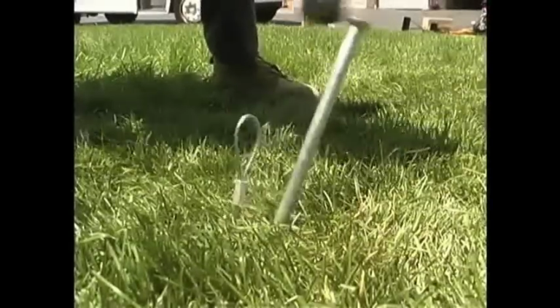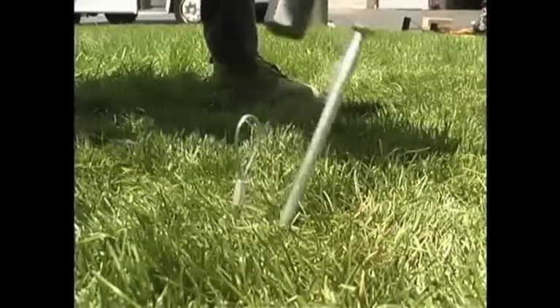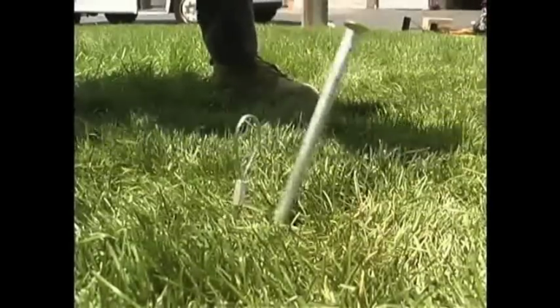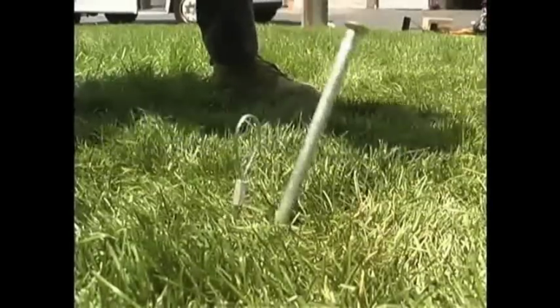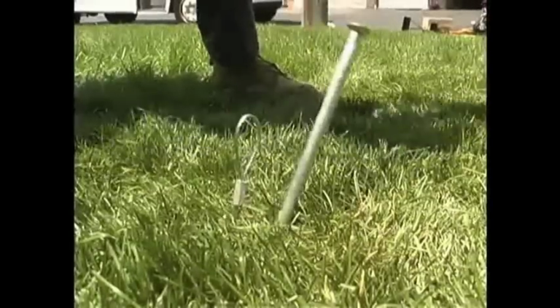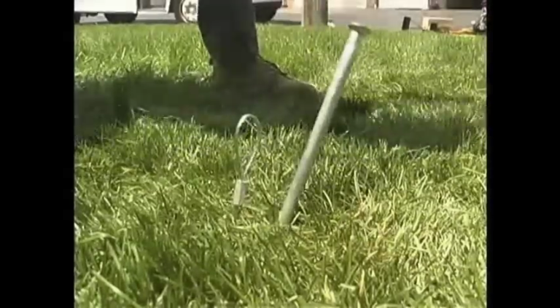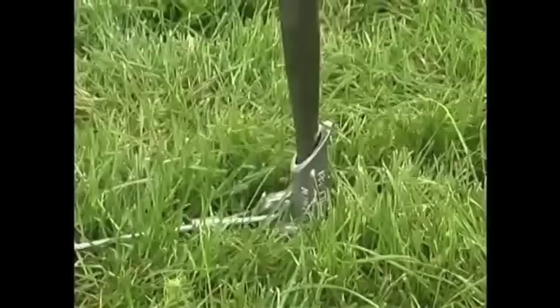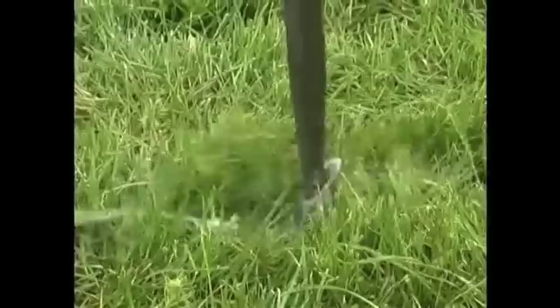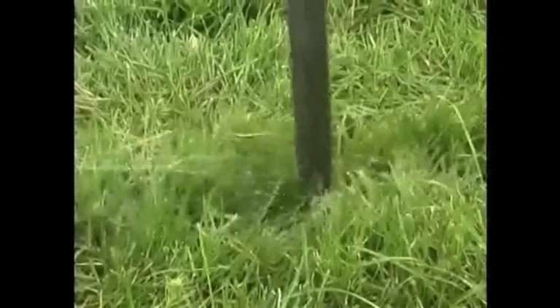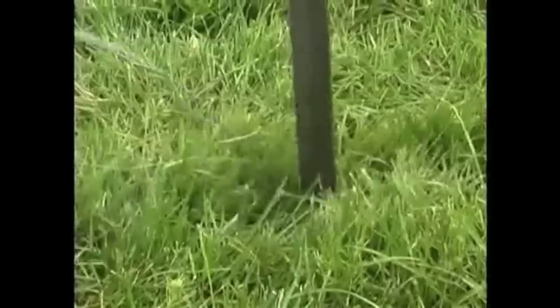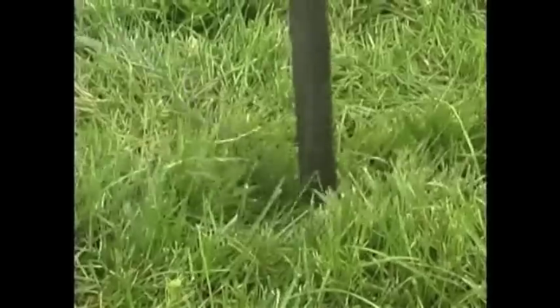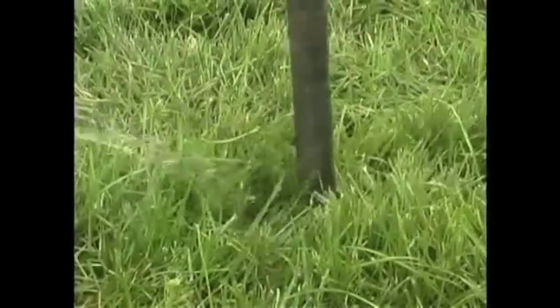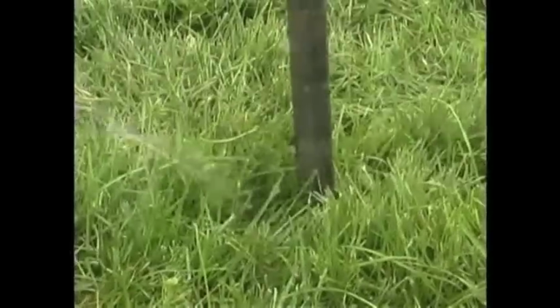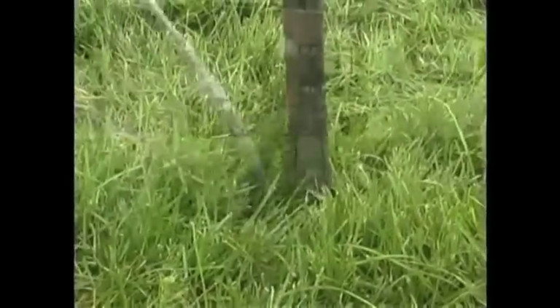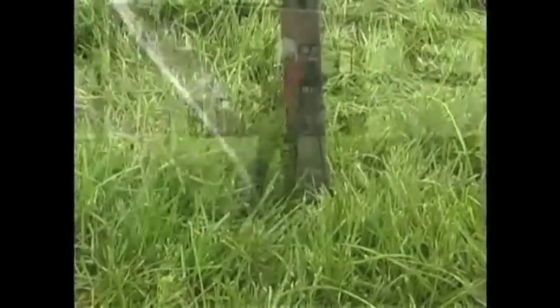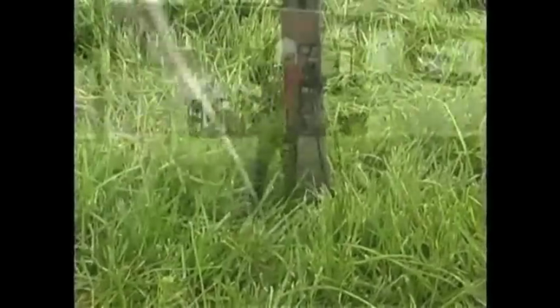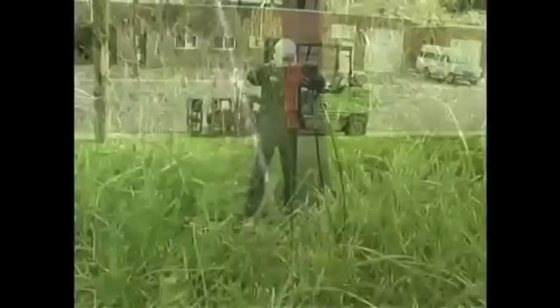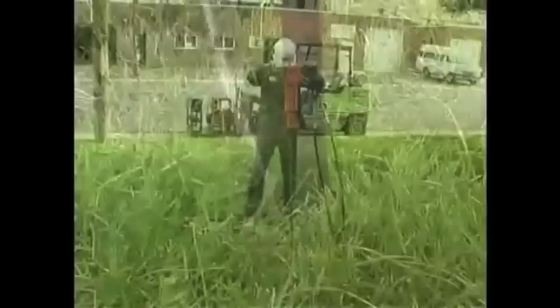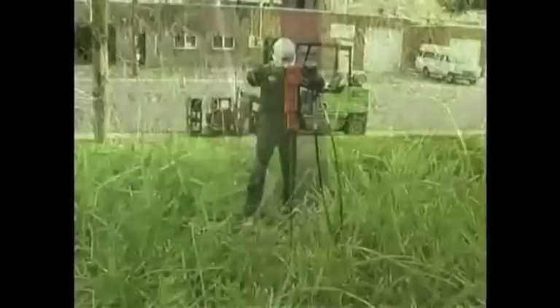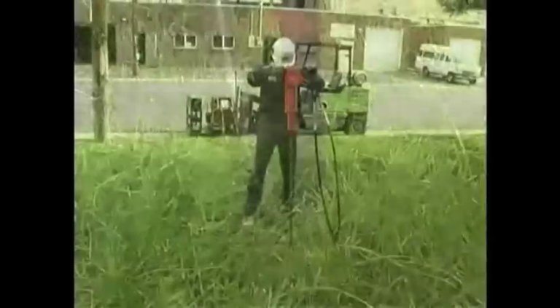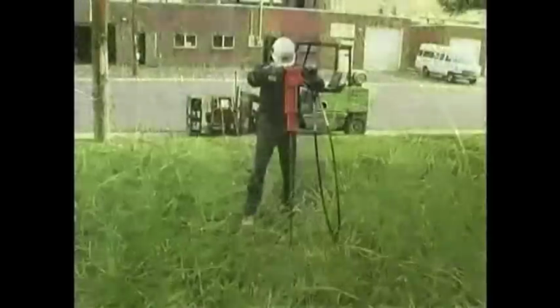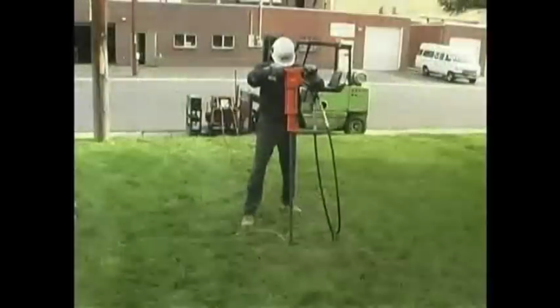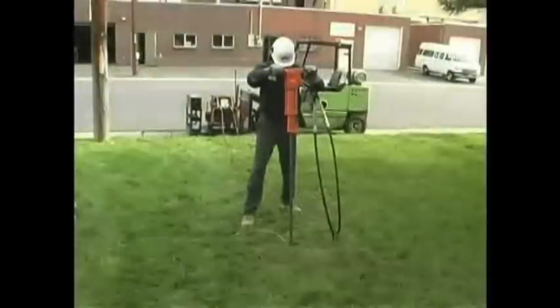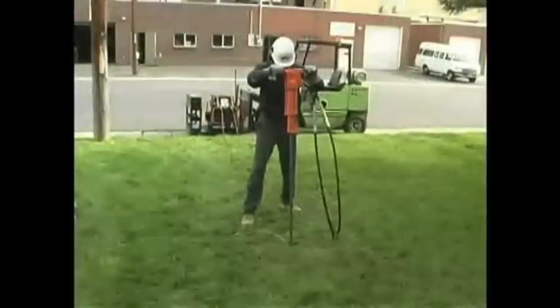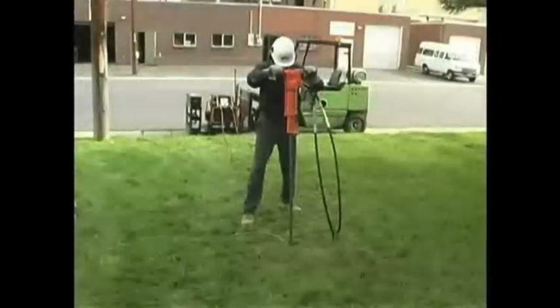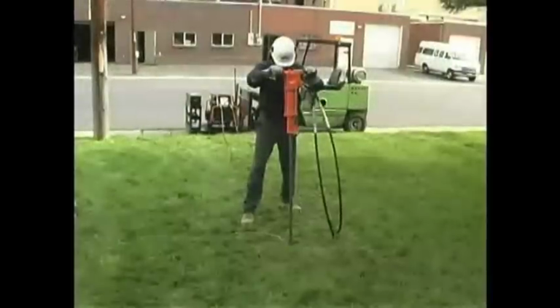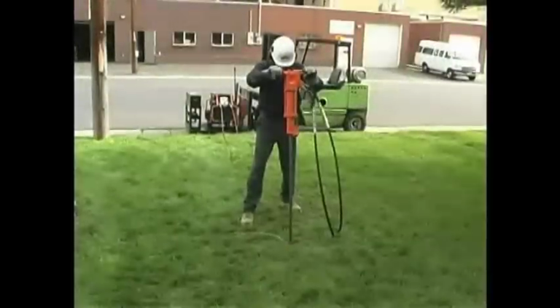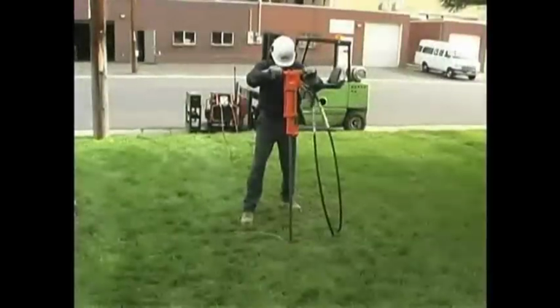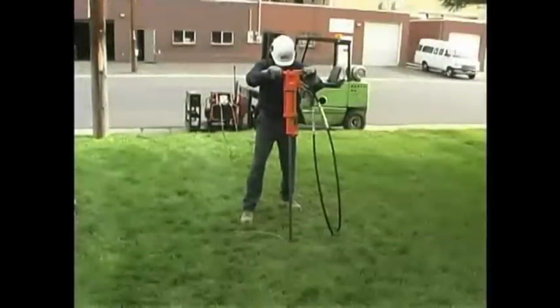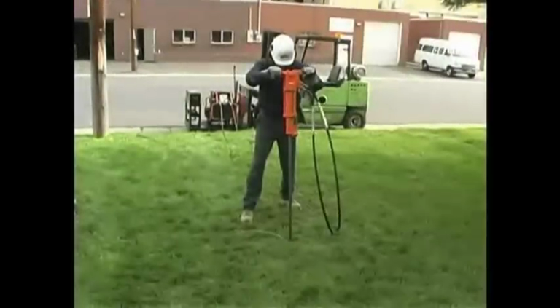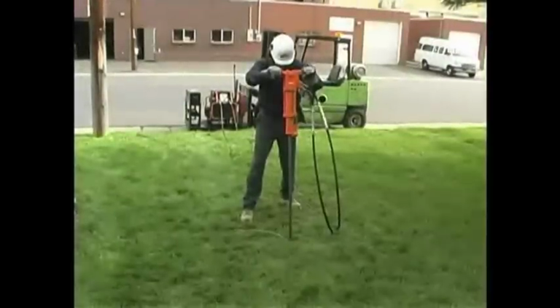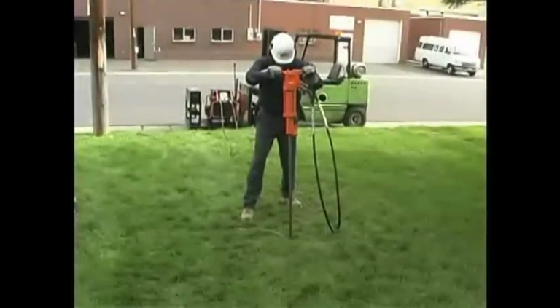For greater ease and speed of installation, a small jackhammer may also be used.